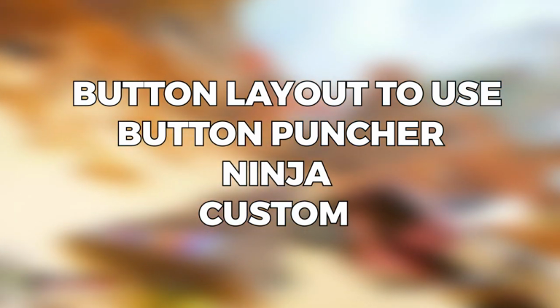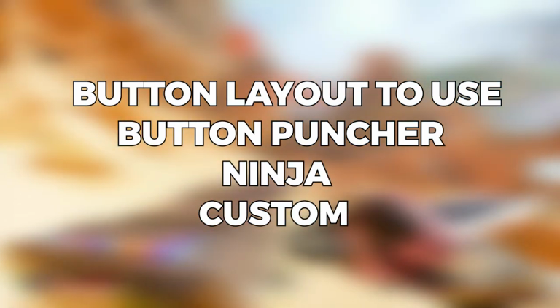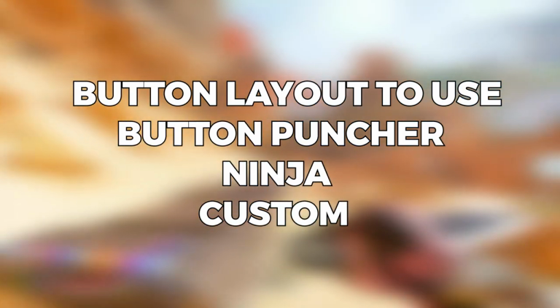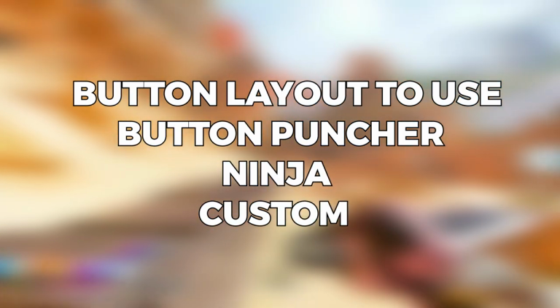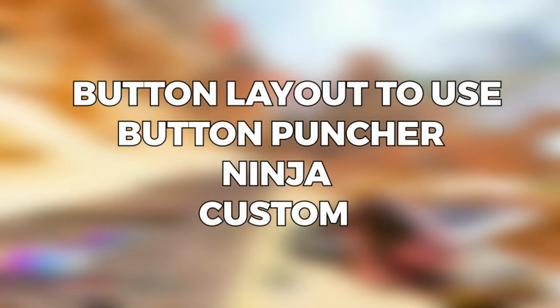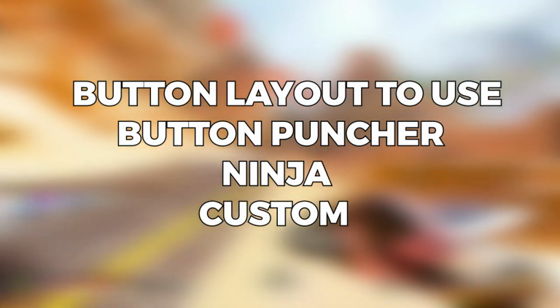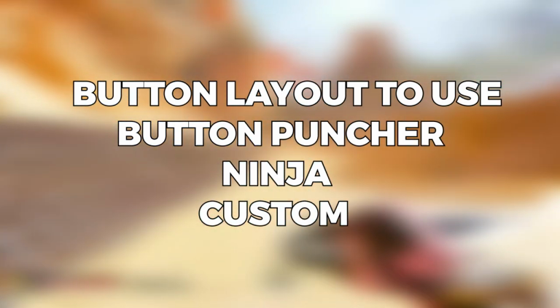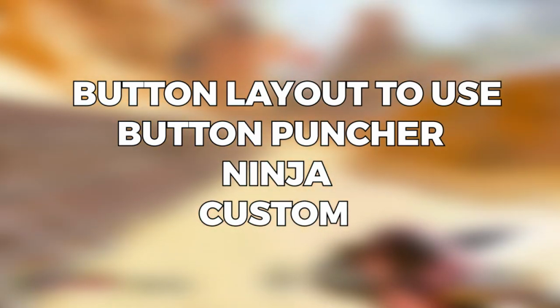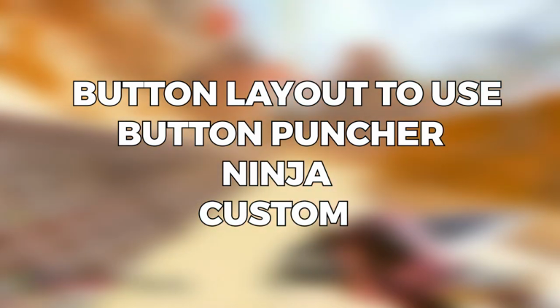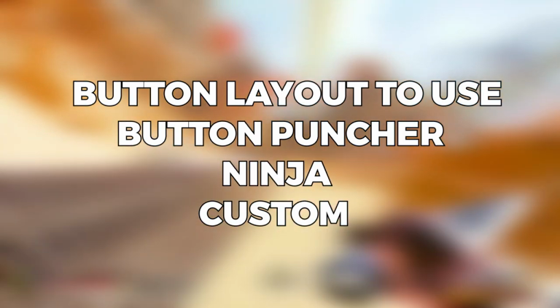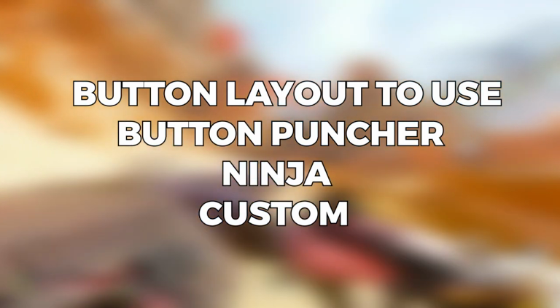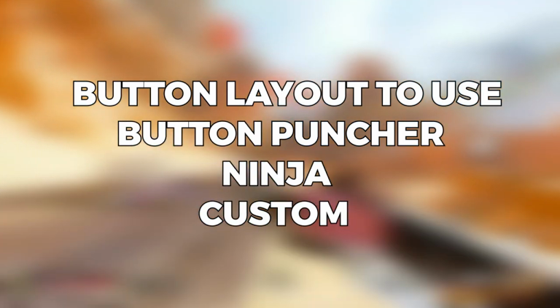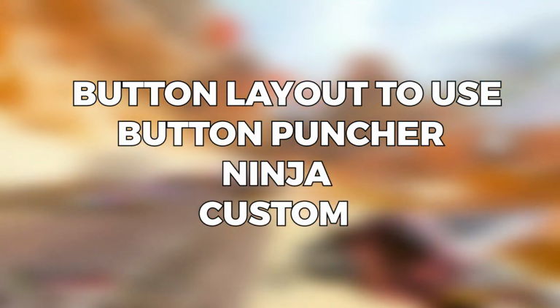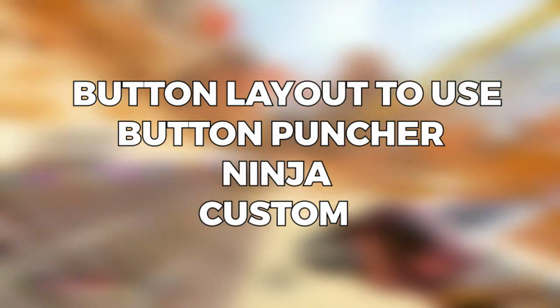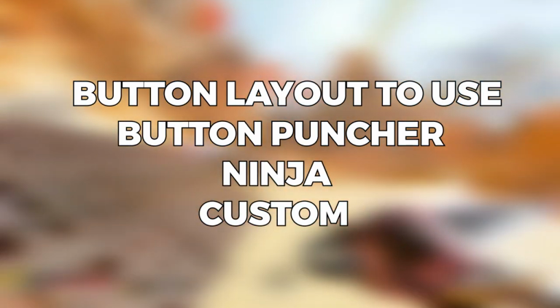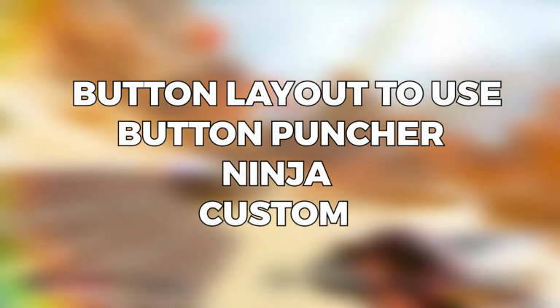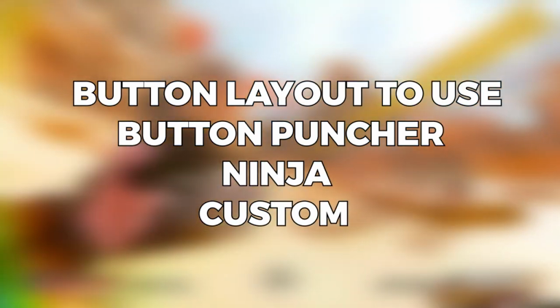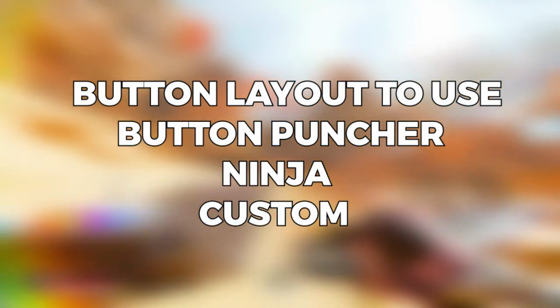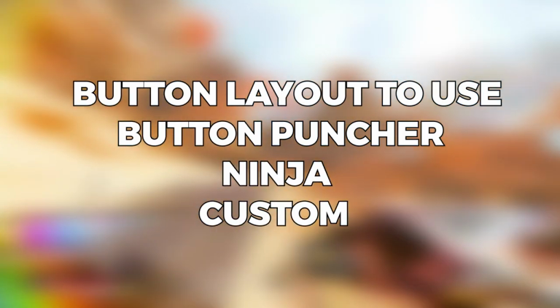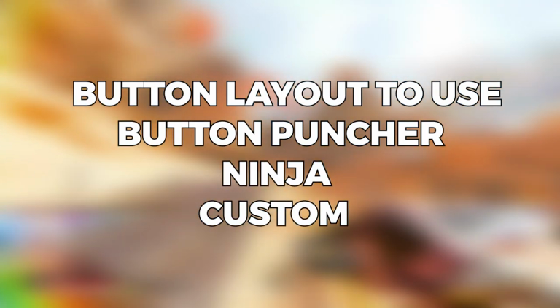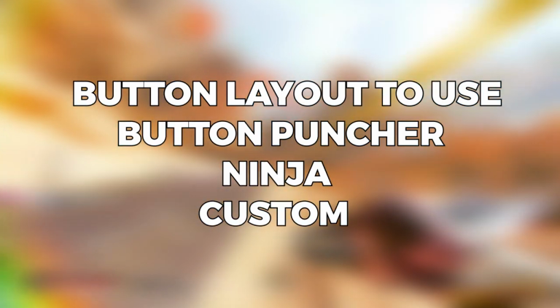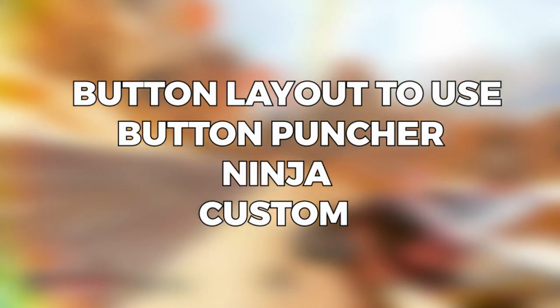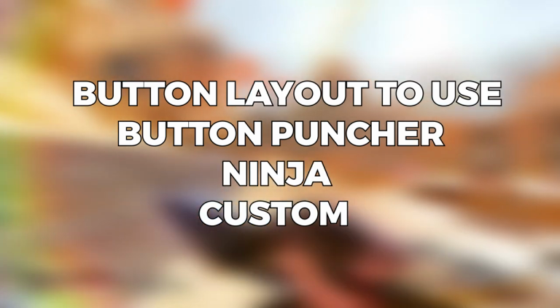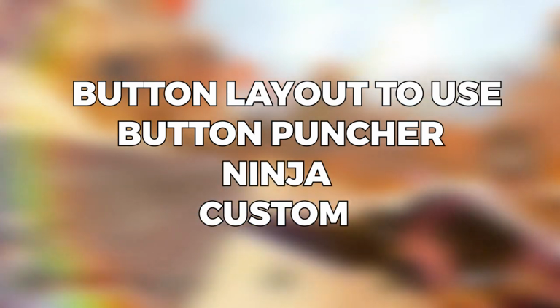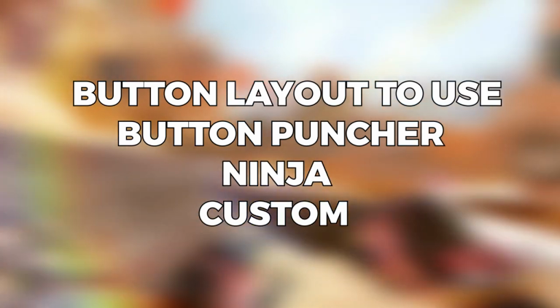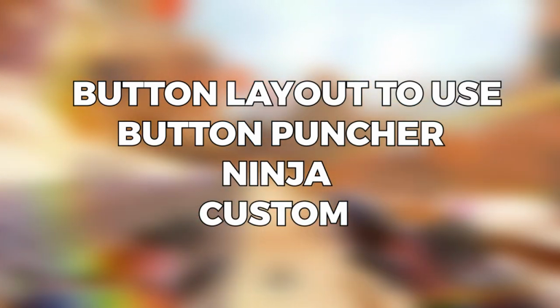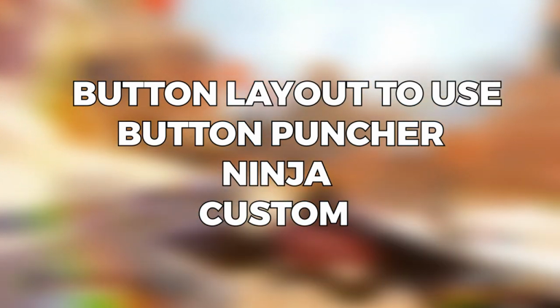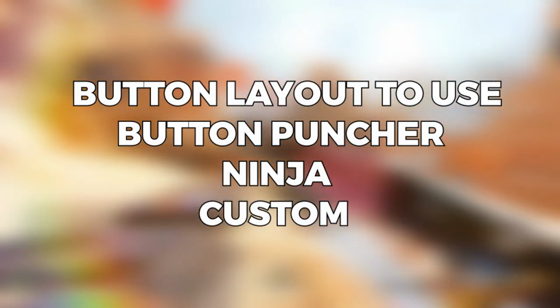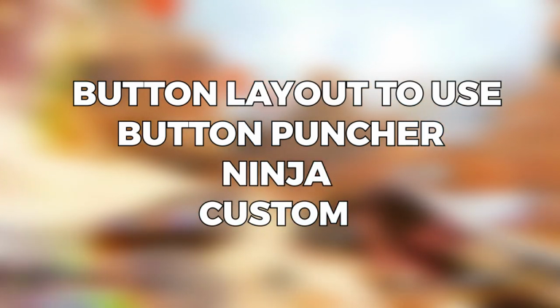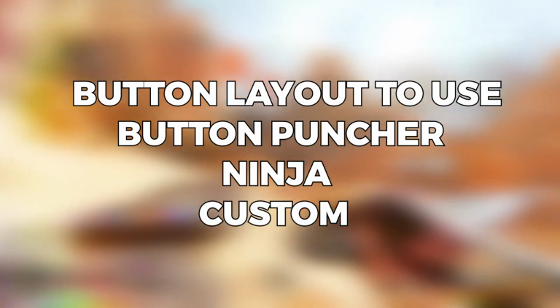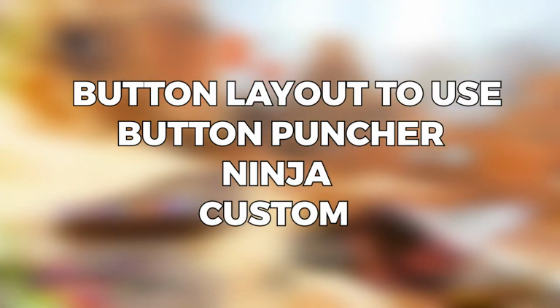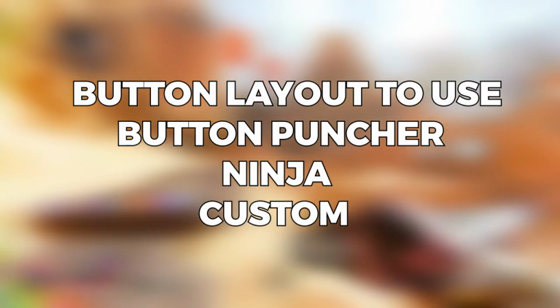If you want to learn how to use ninja button layout settings, click on the card in the top right corner of the video.